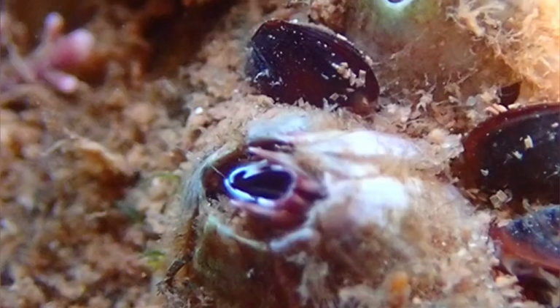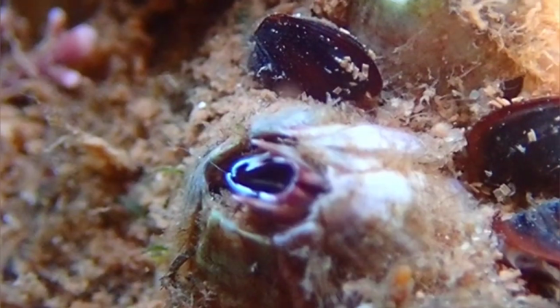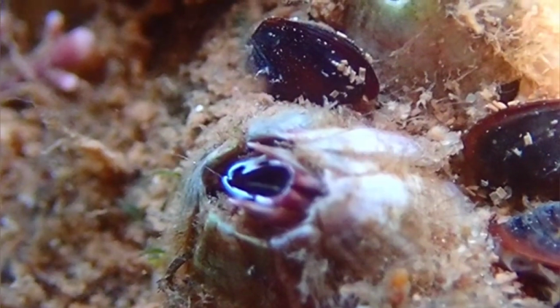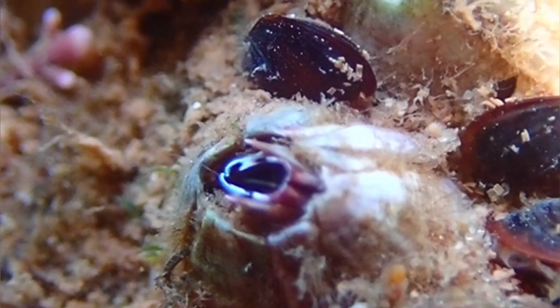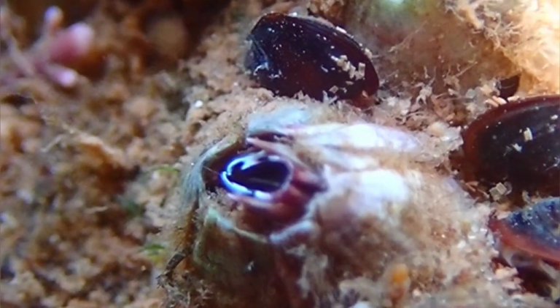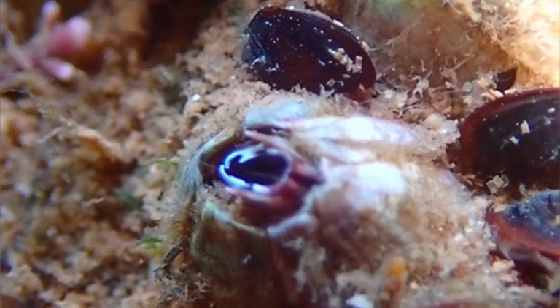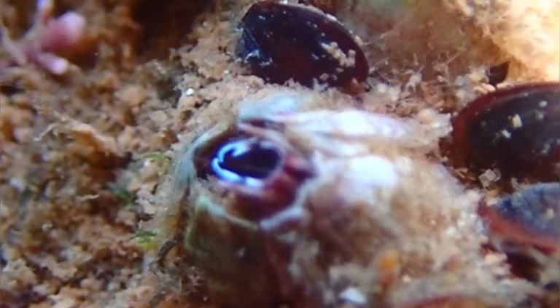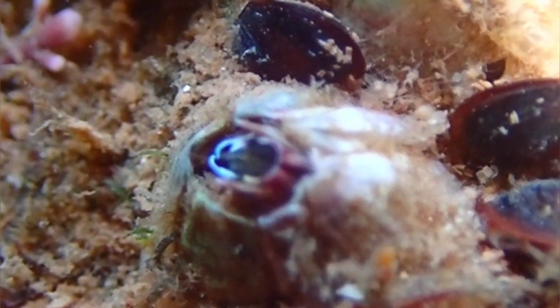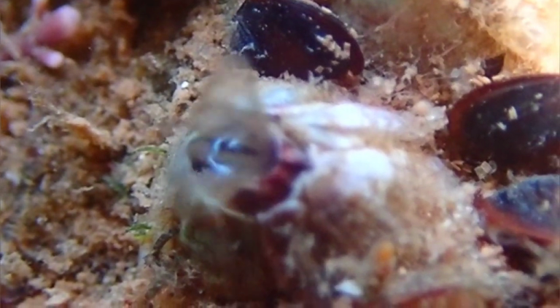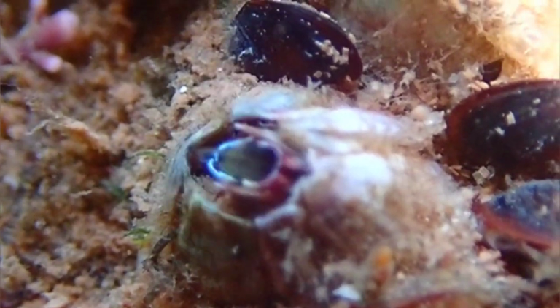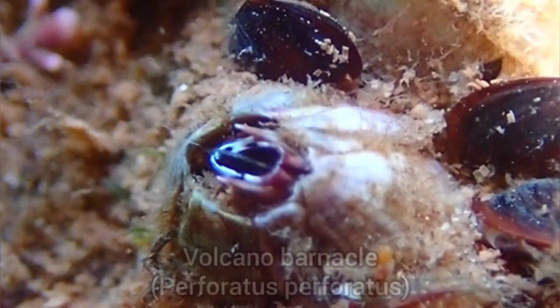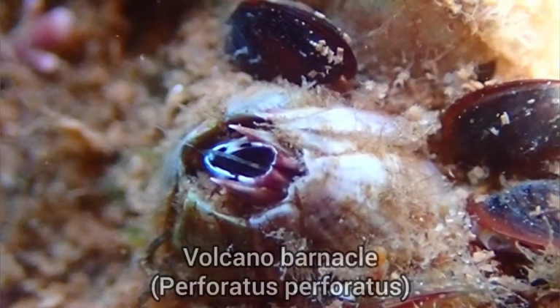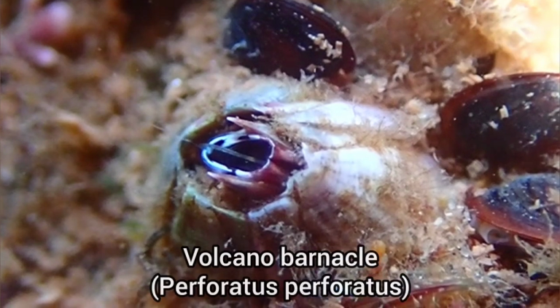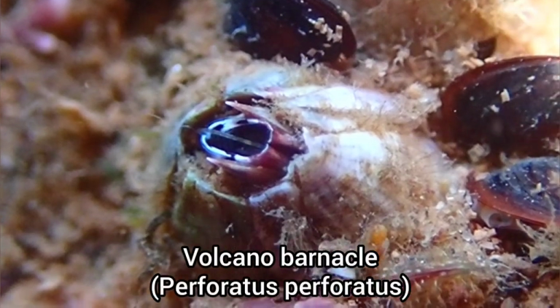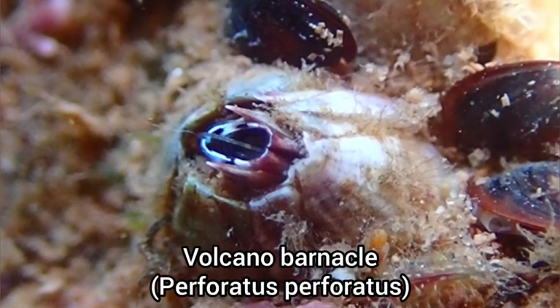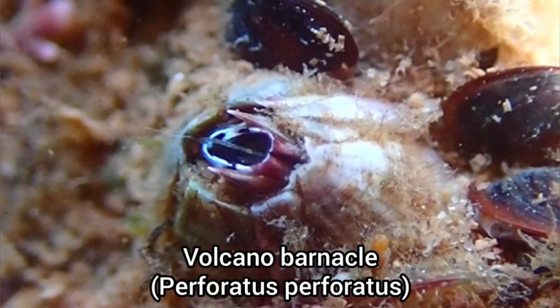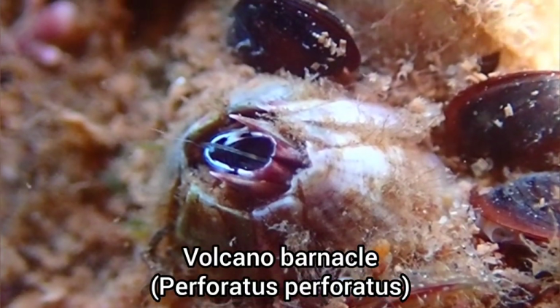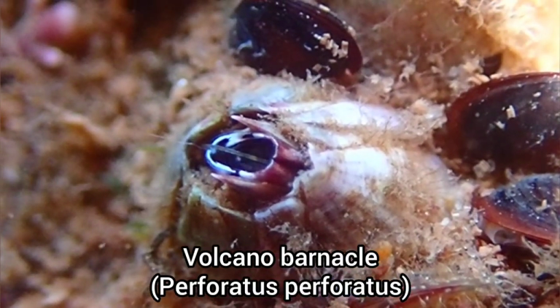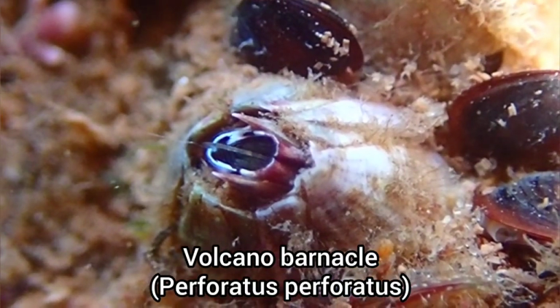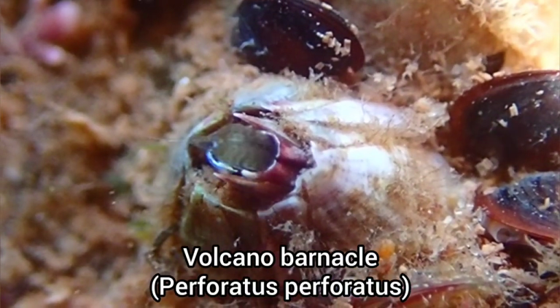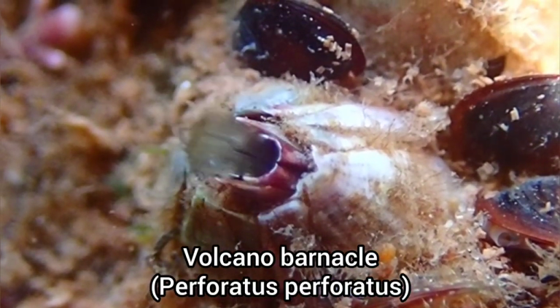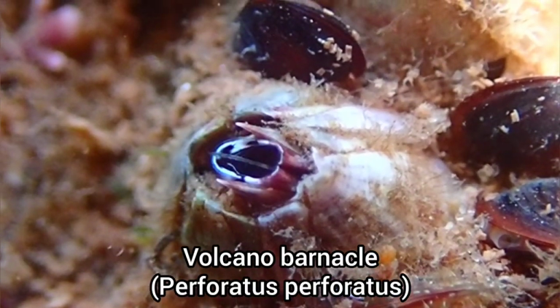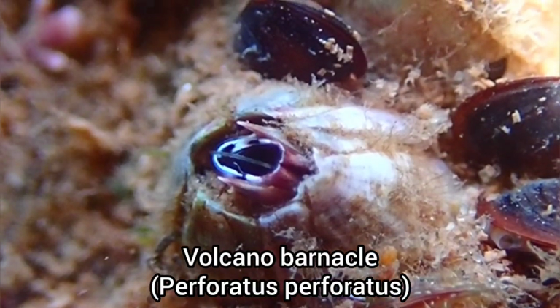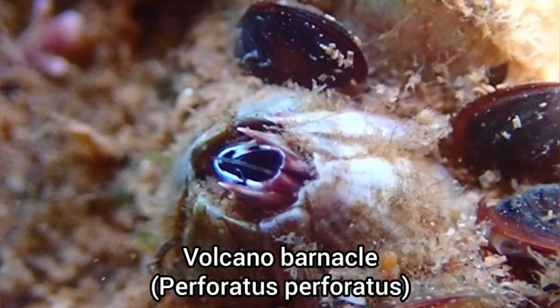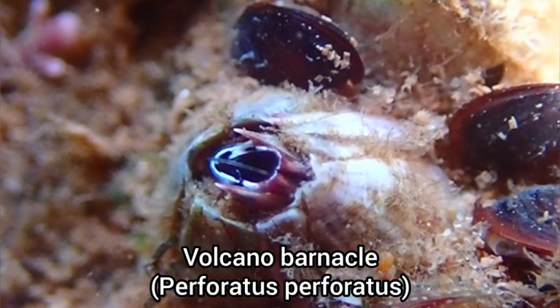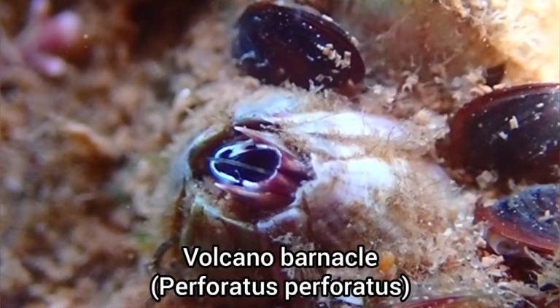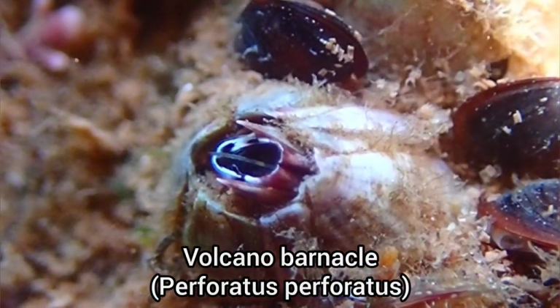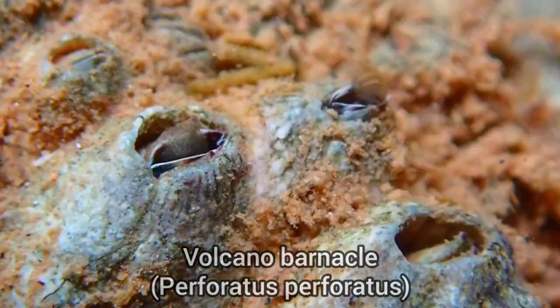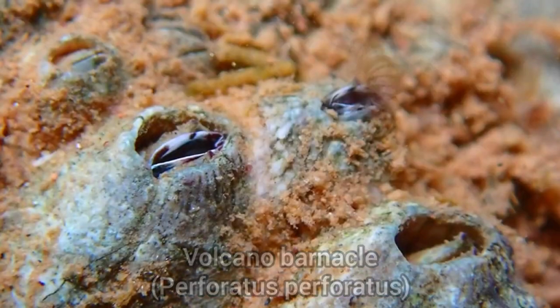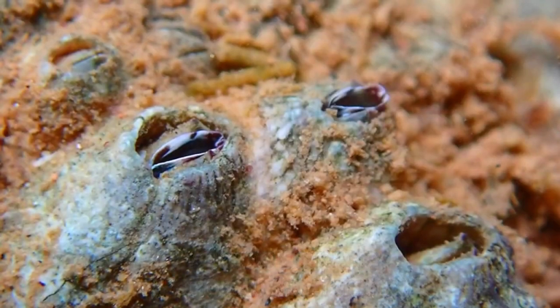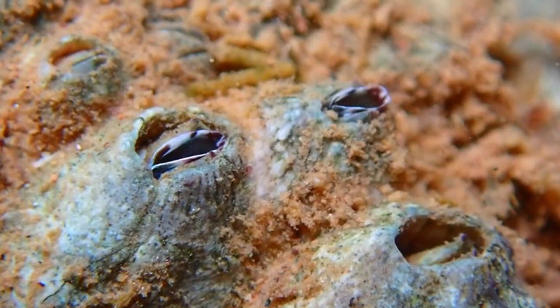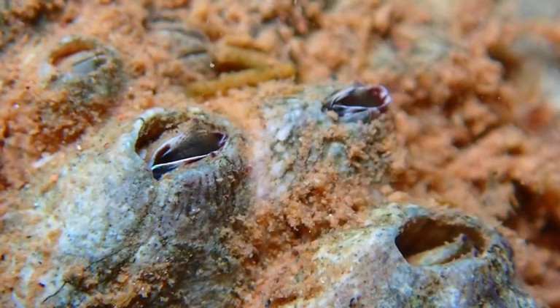Corroton Cove is a great place to film volcano barnacles feeding. I always seem to find them whenever I go rock pooling here.